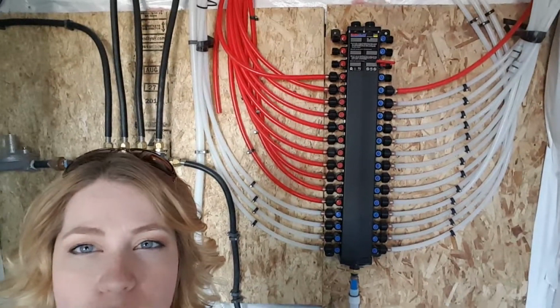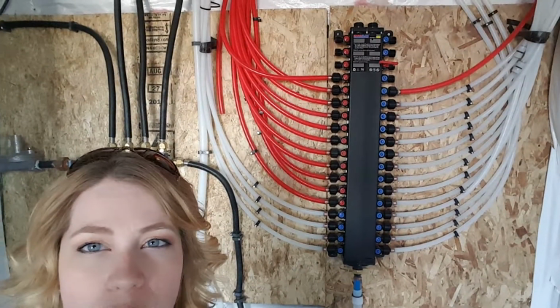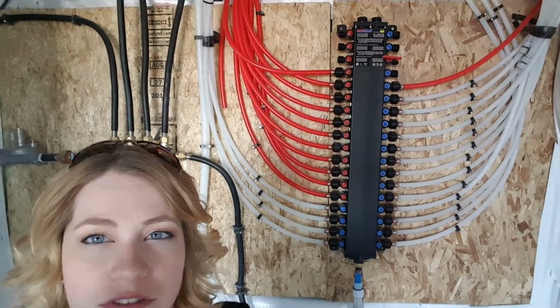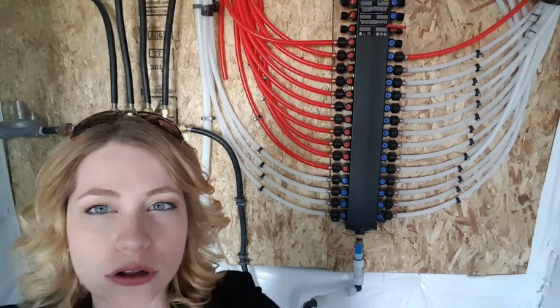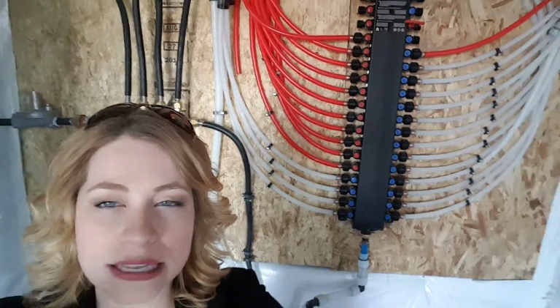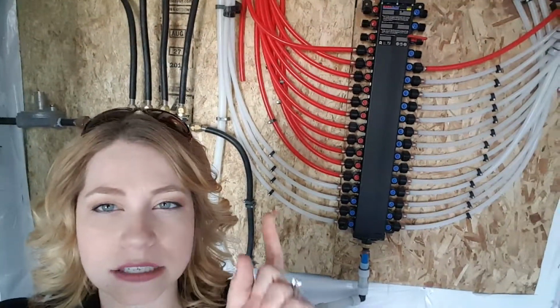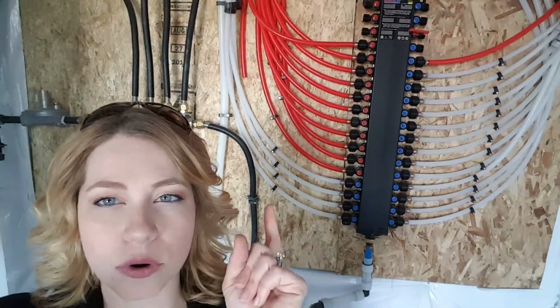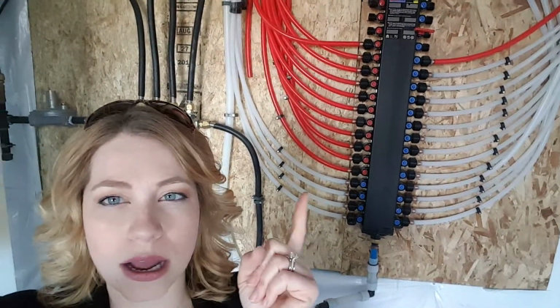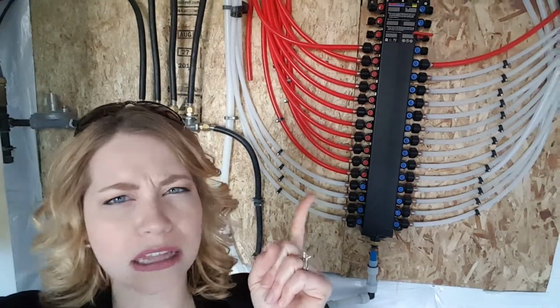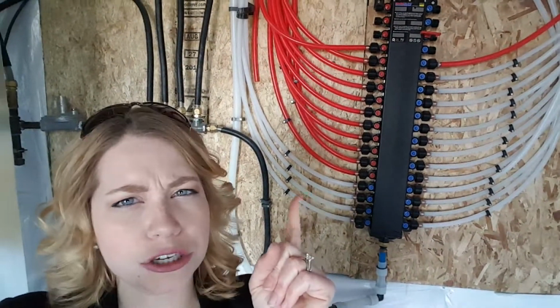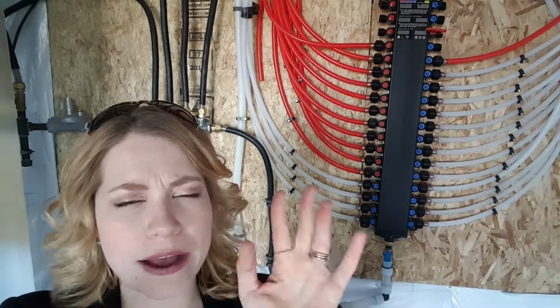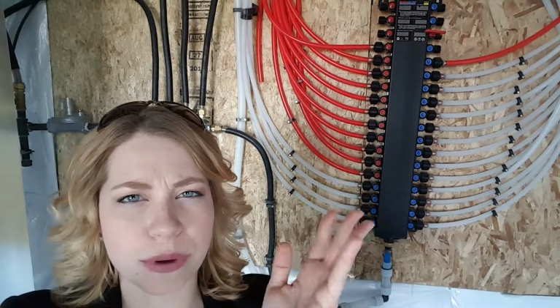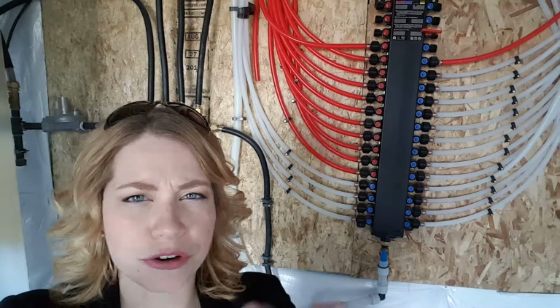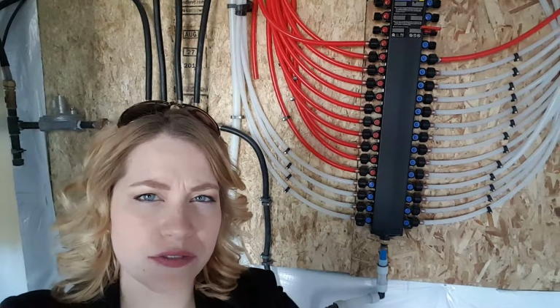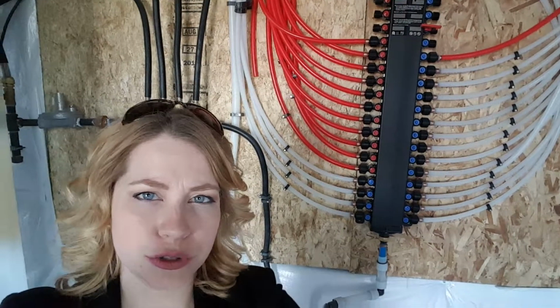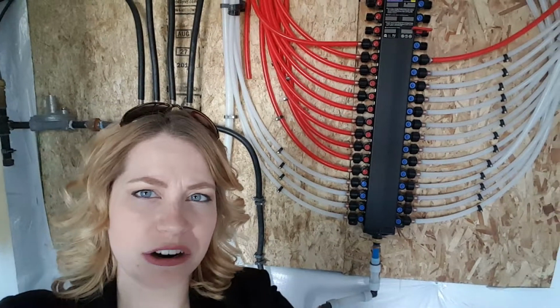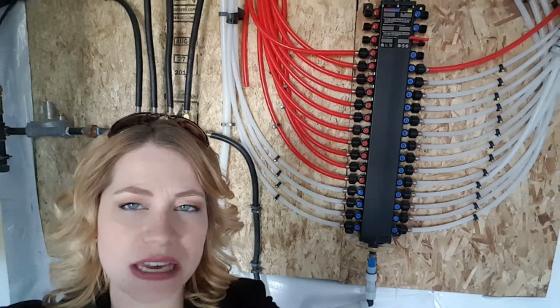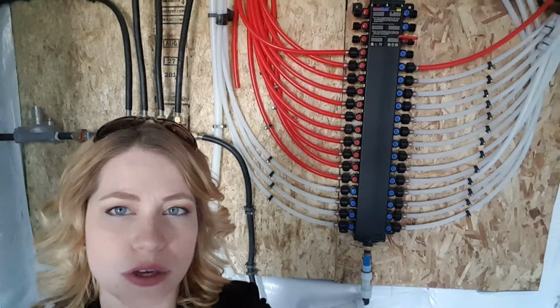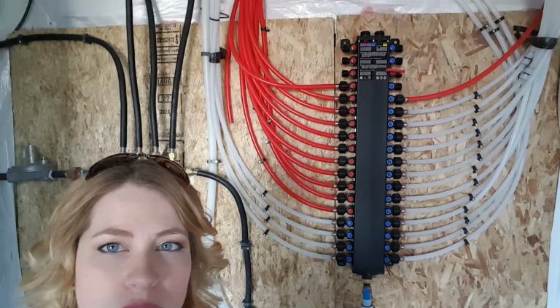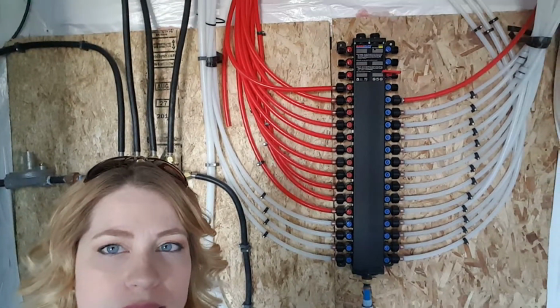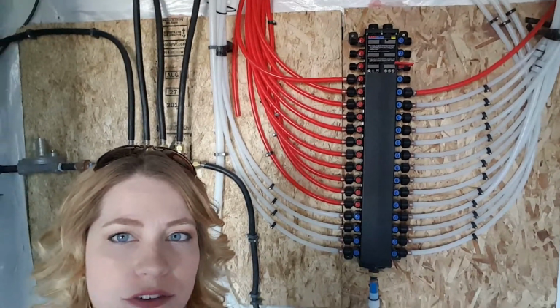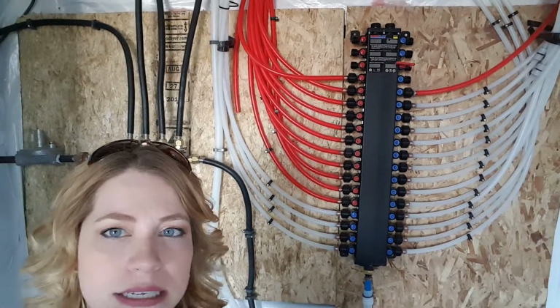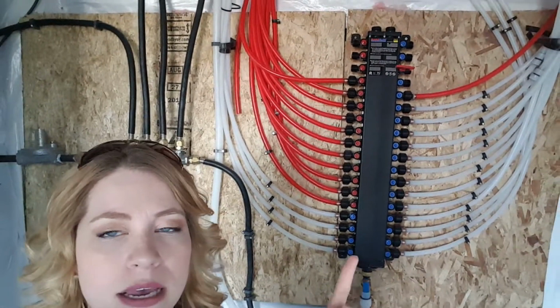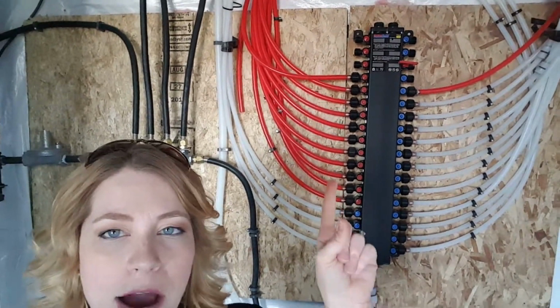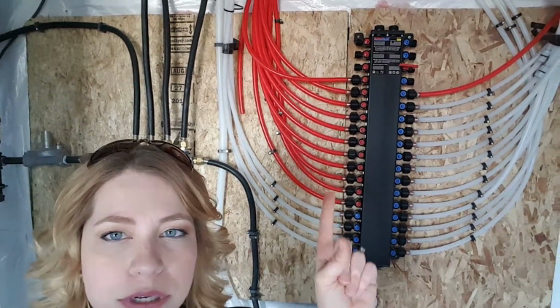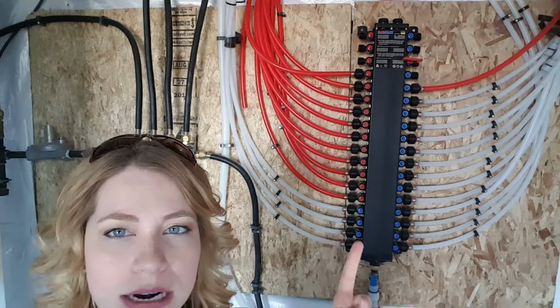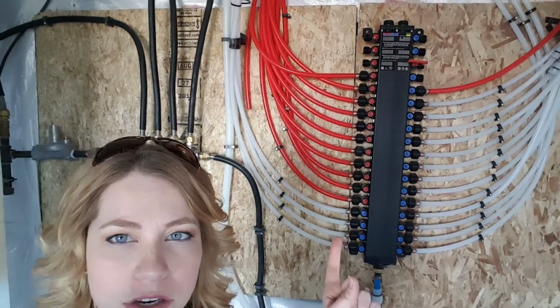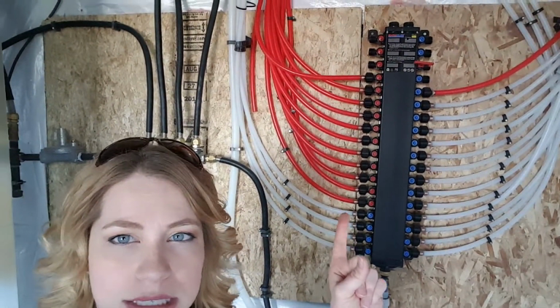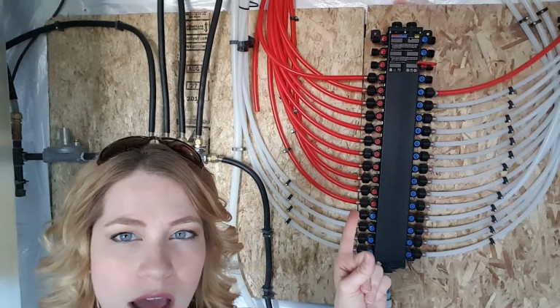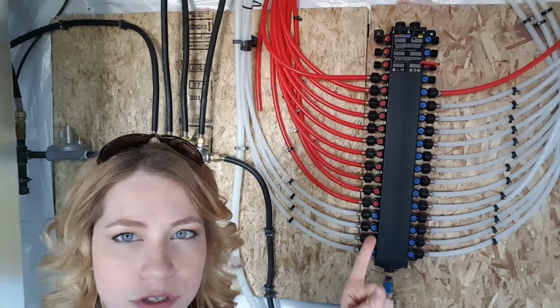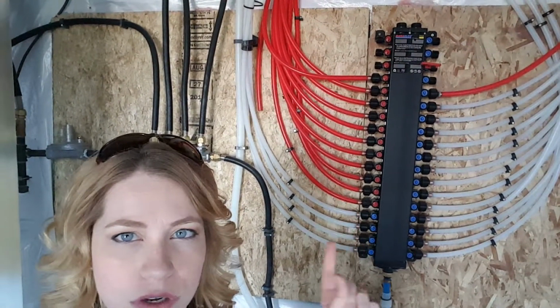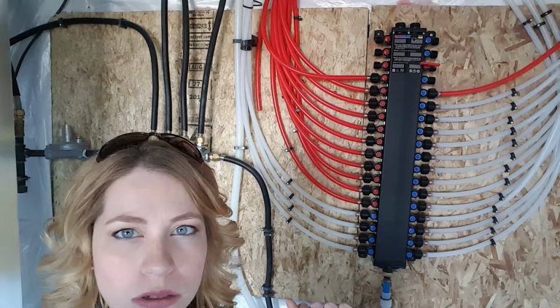So anyway, that's a water manifold. This is for a larger house — about 3,500 square feet — so there's a lot of different outputs on it, and then you can see the hot versus the cold.